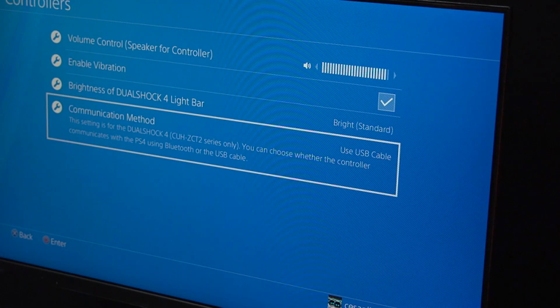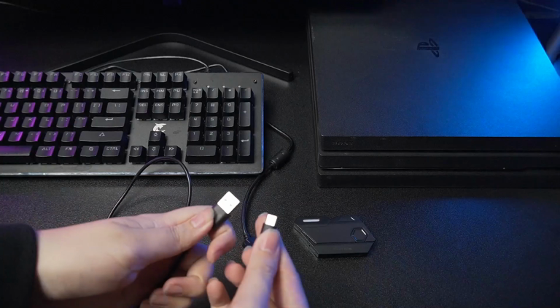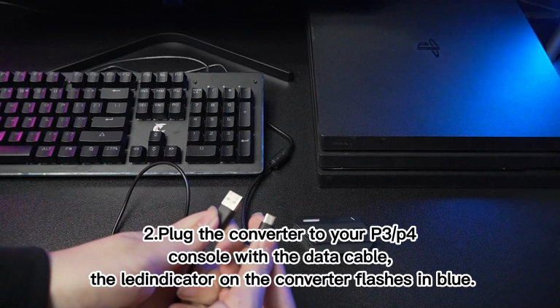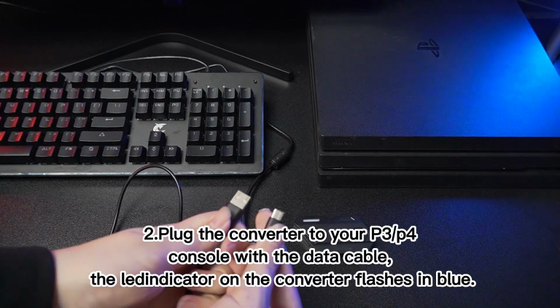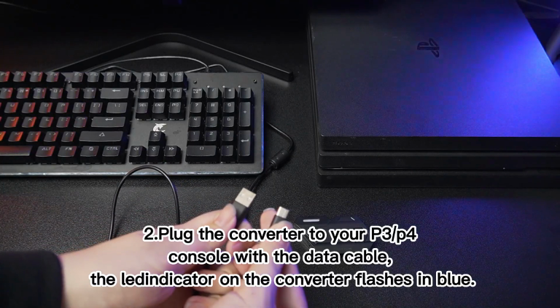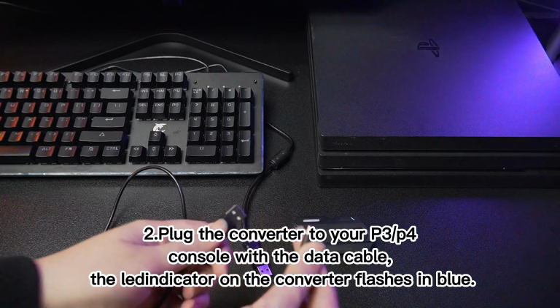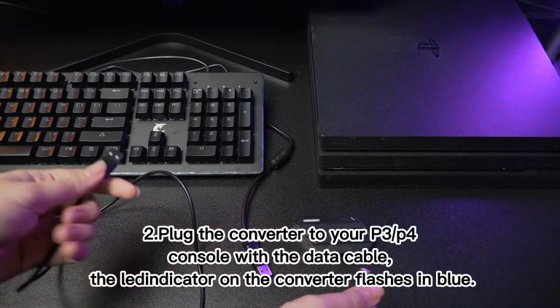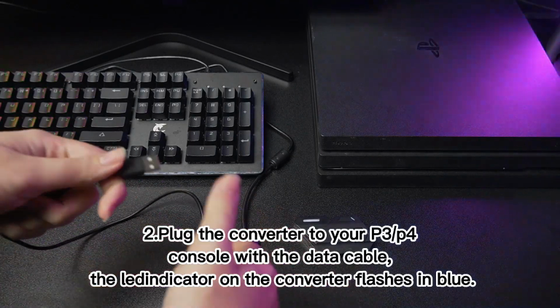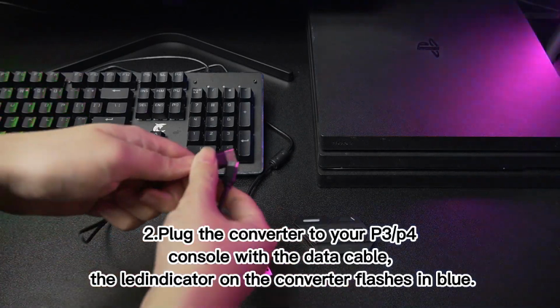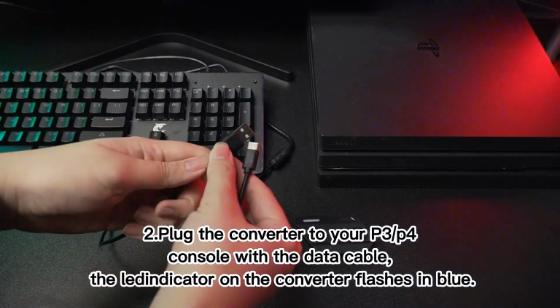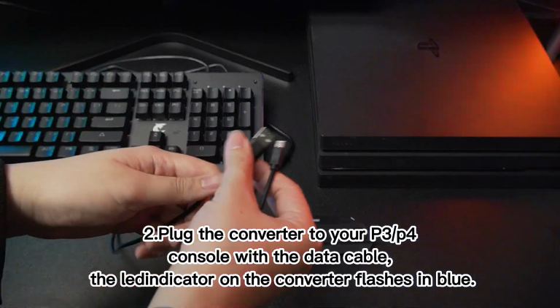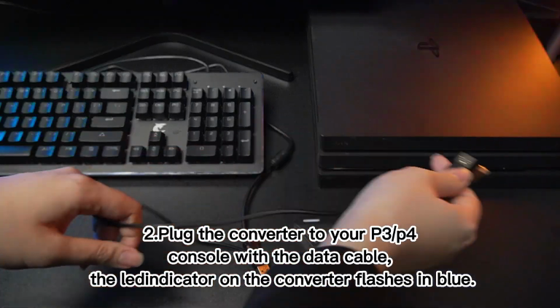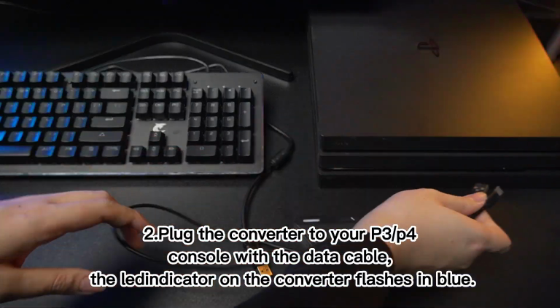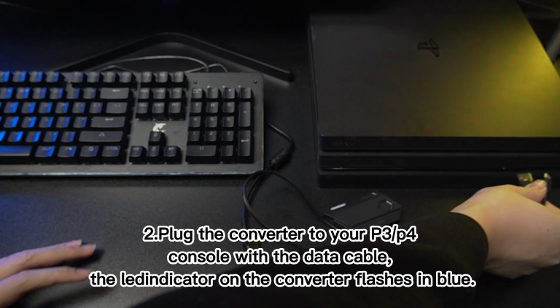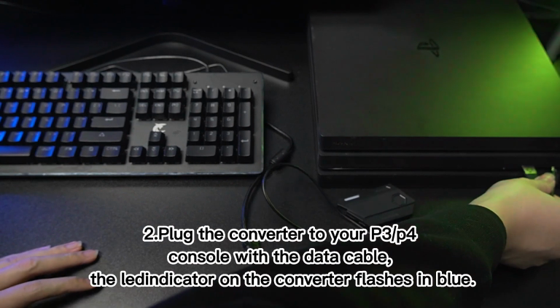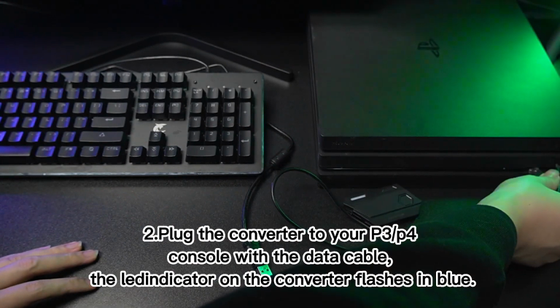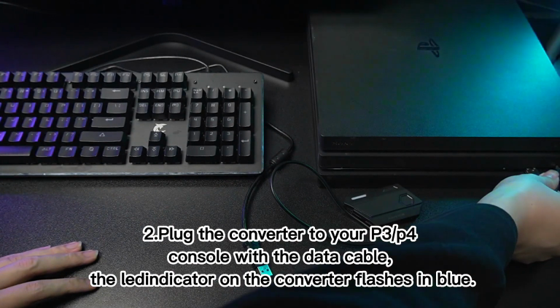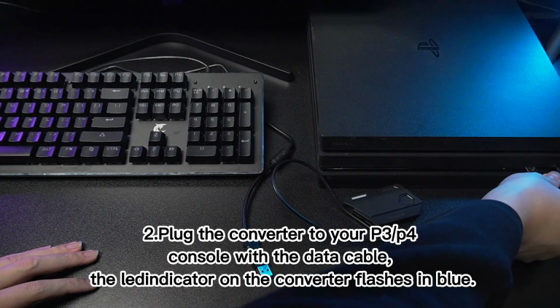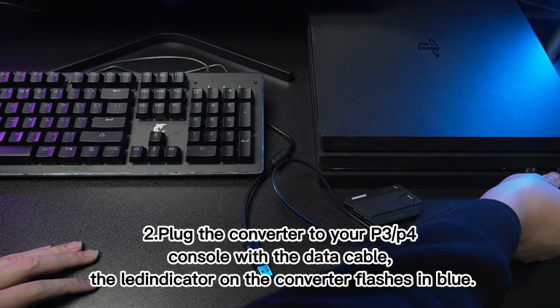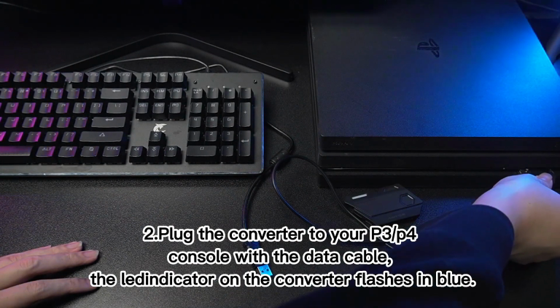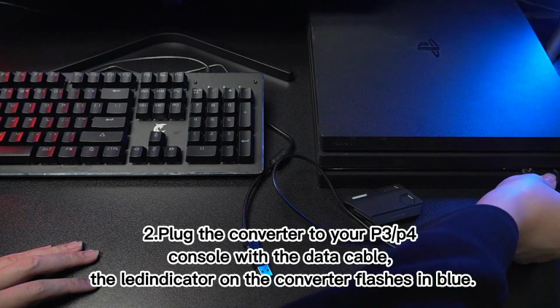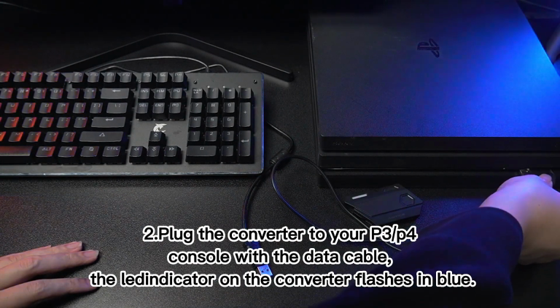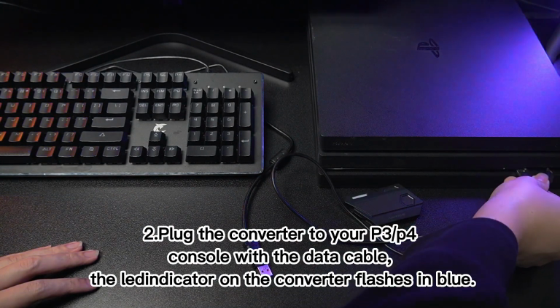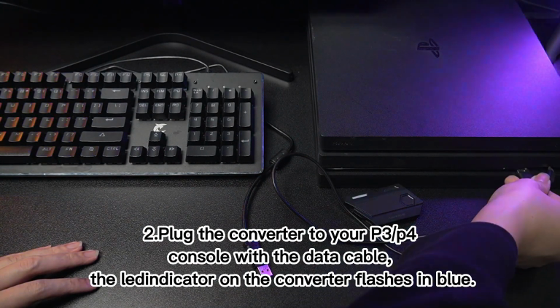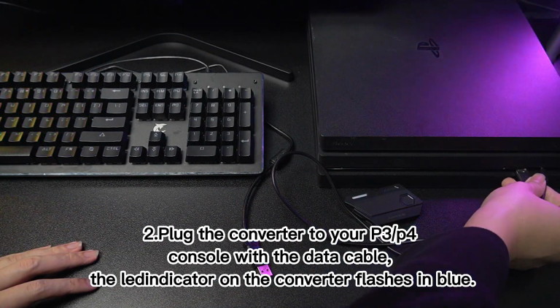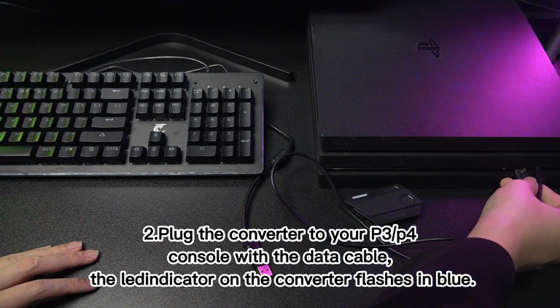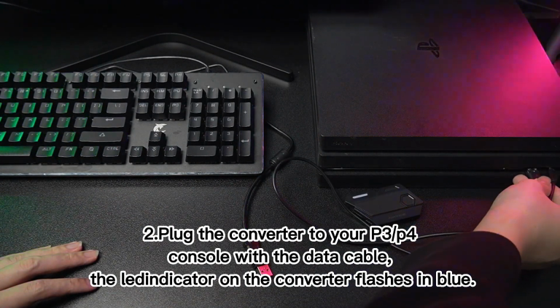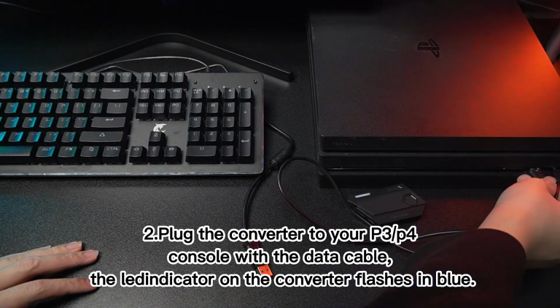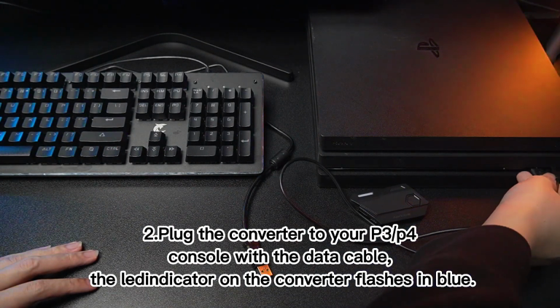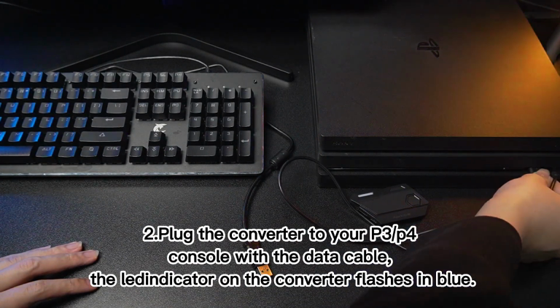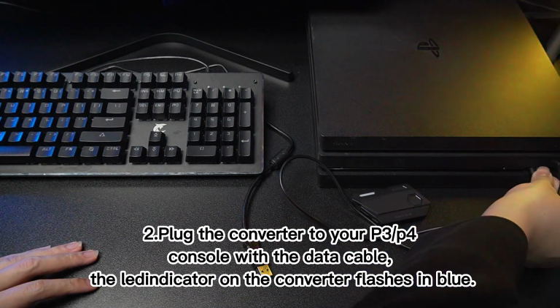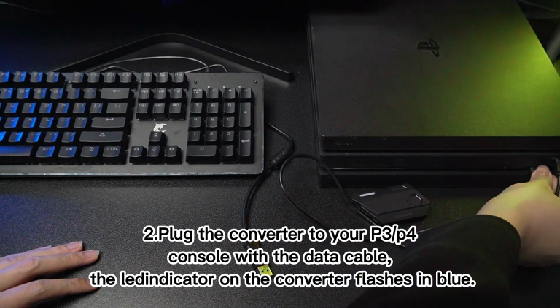Step 2: Plug the converter to your PS3 or PS4 console with the data cable. The LED indicator on the converter flashes in blue.